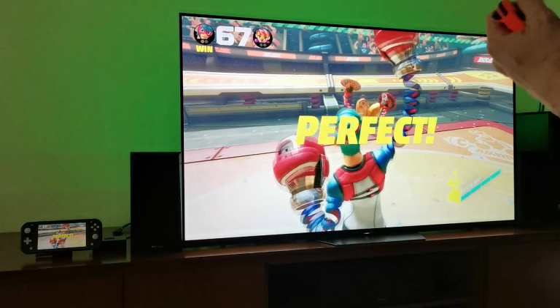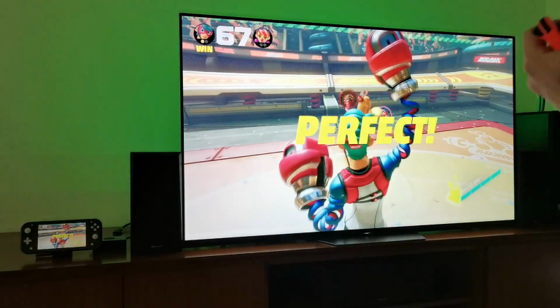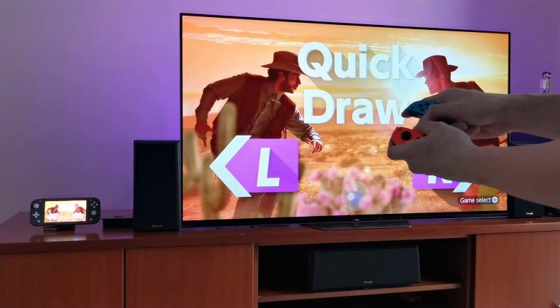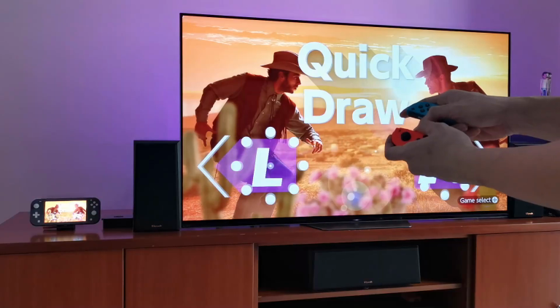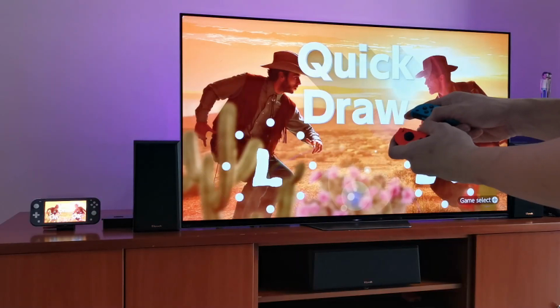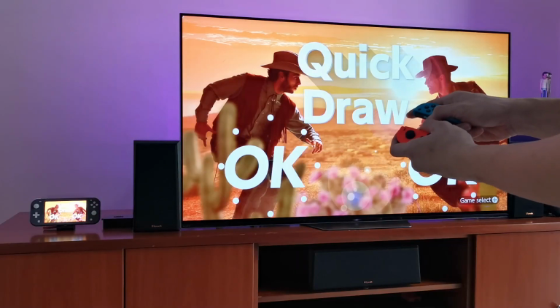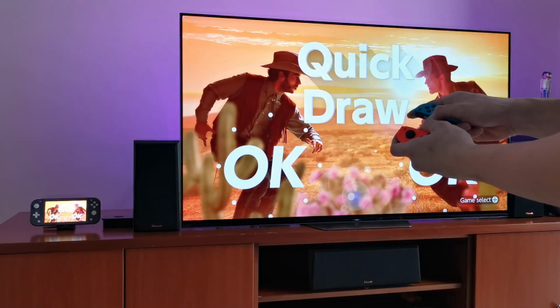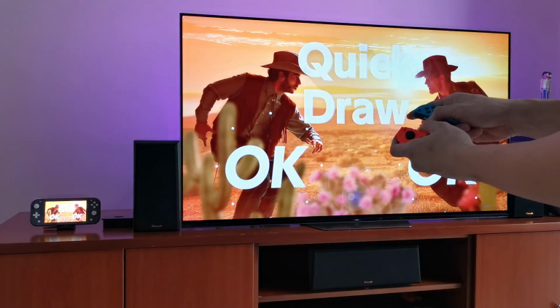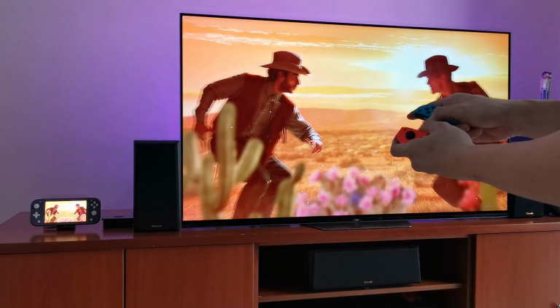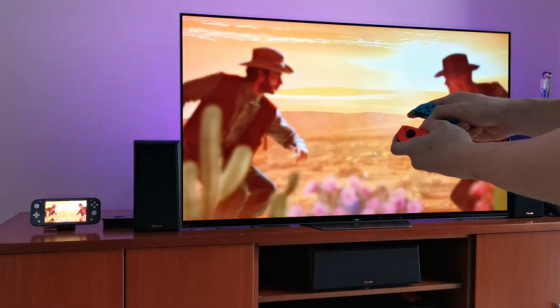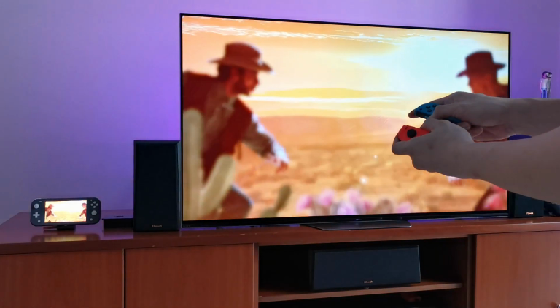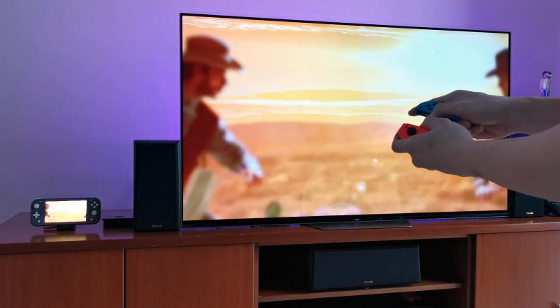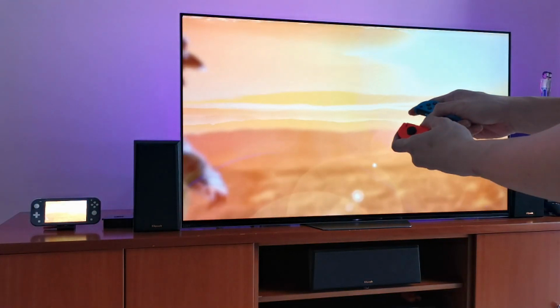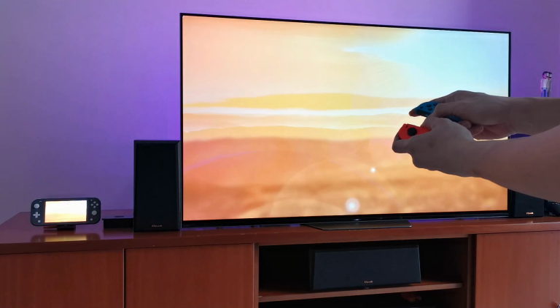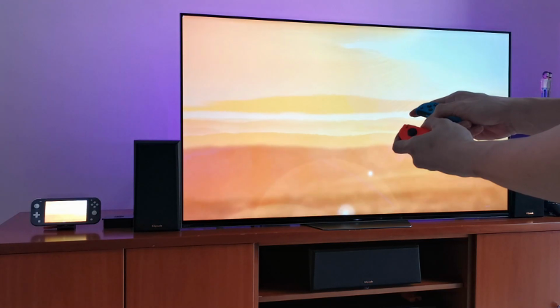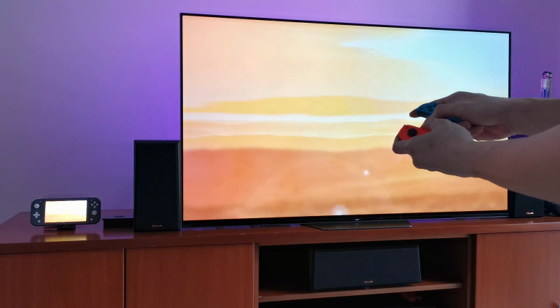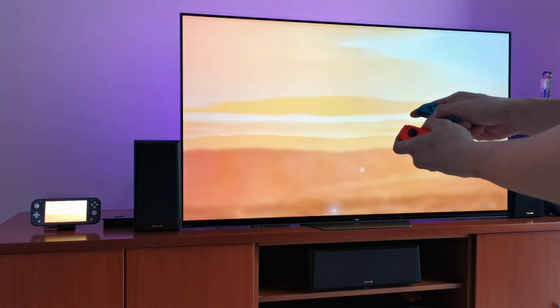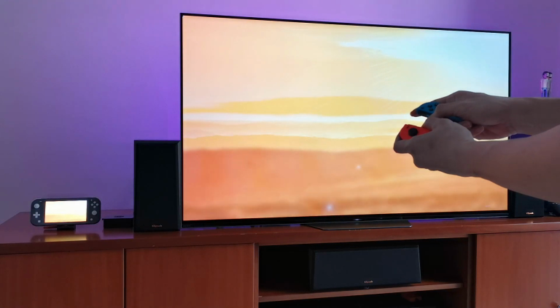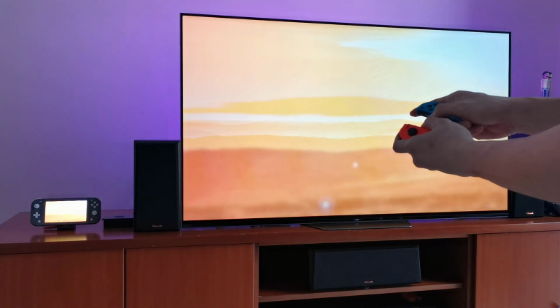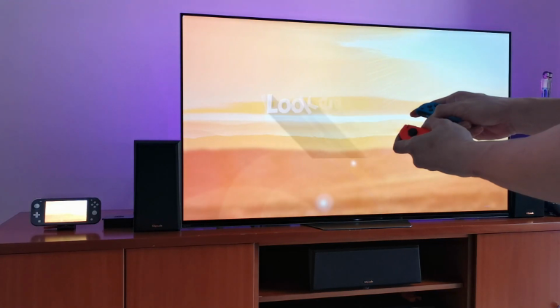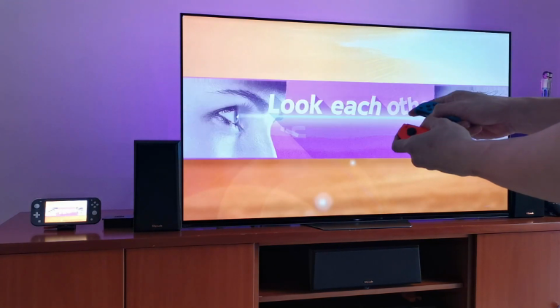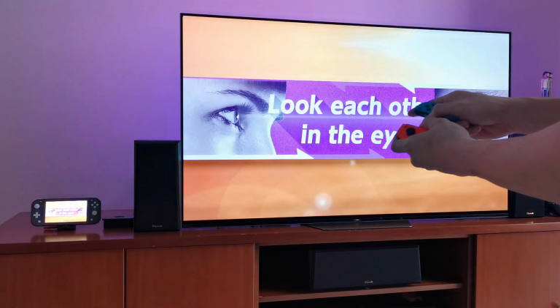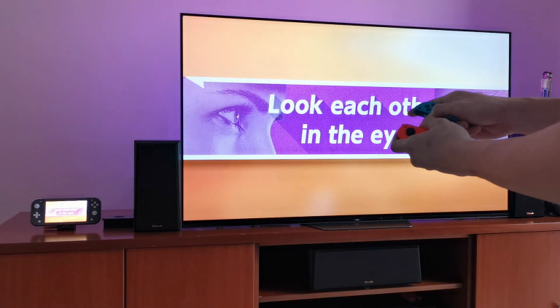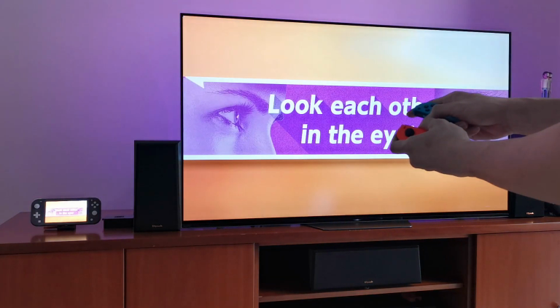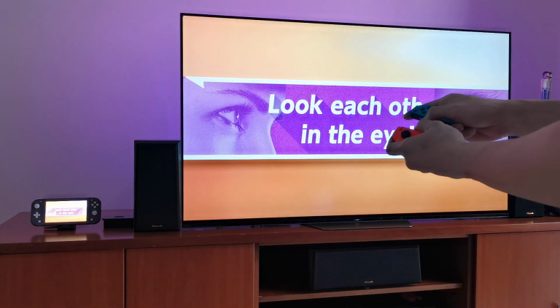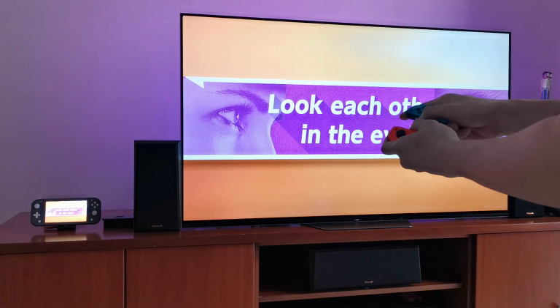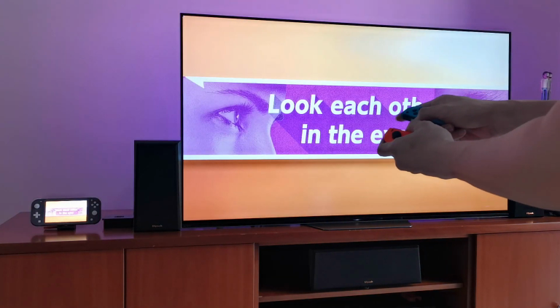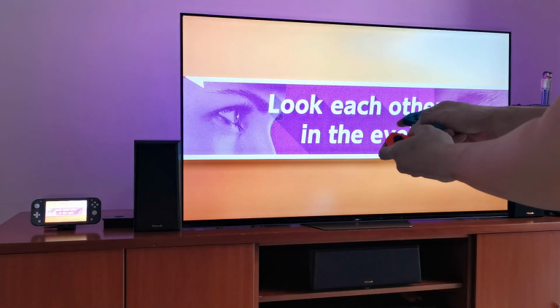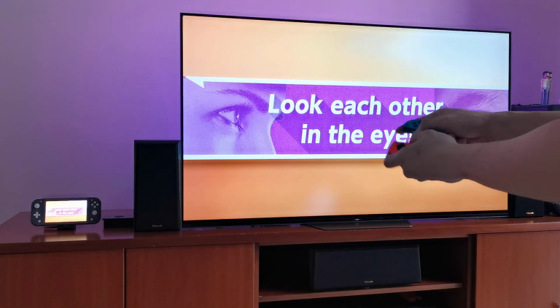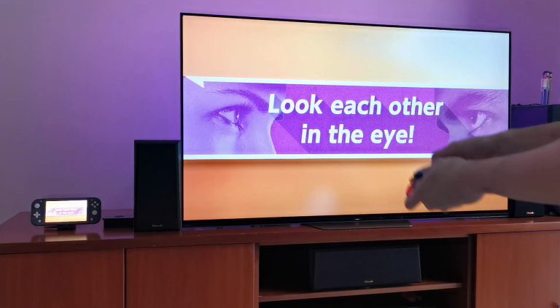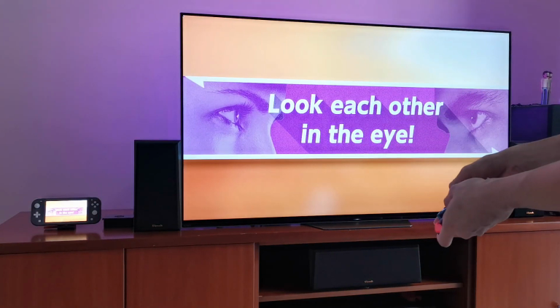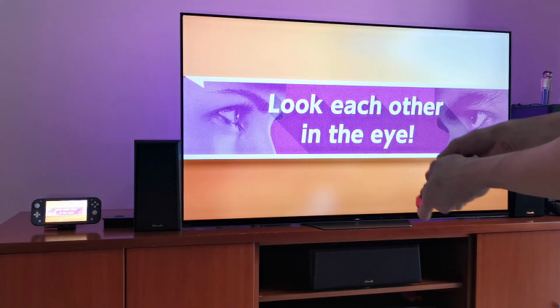I can finally play all those motion games I've missed out on, like 1-2 Switch with all your friends — or your right hand will do just fine.